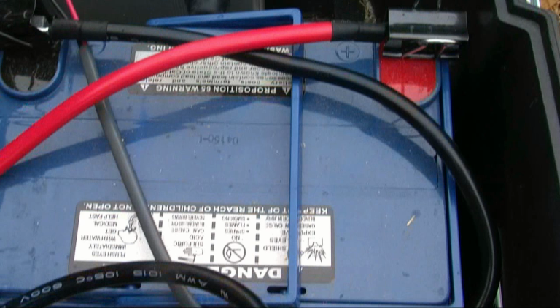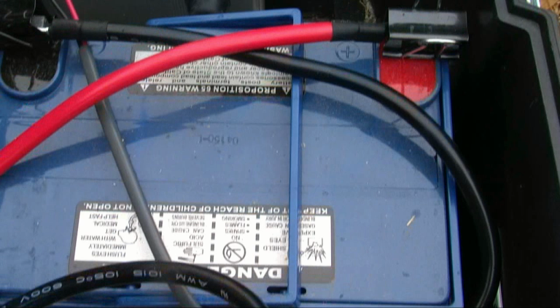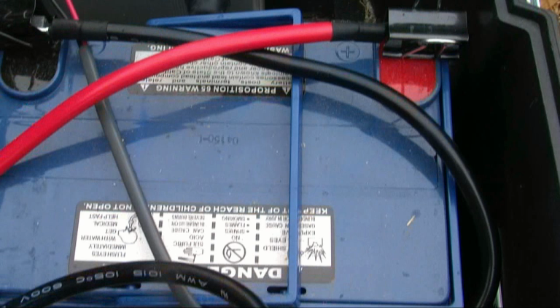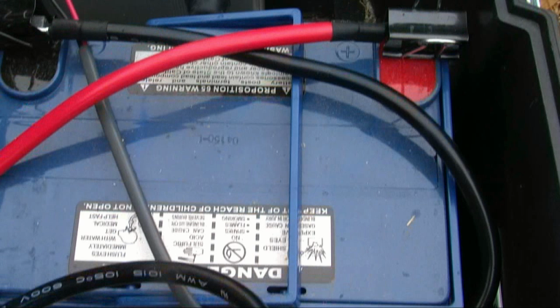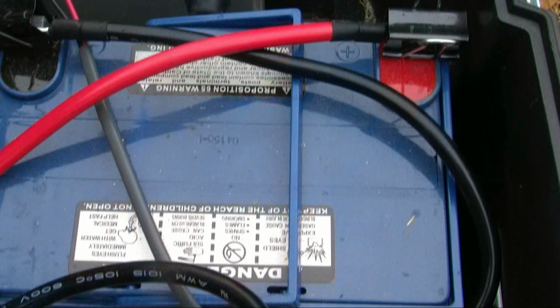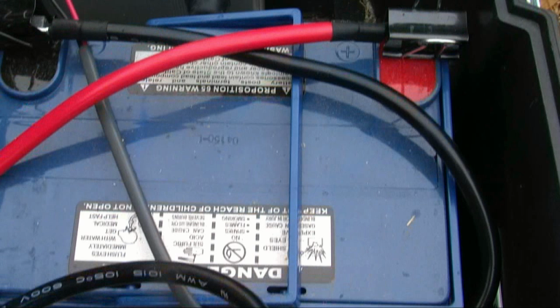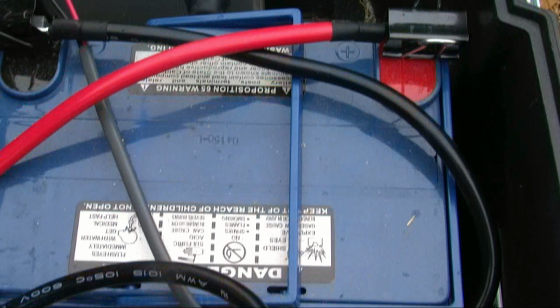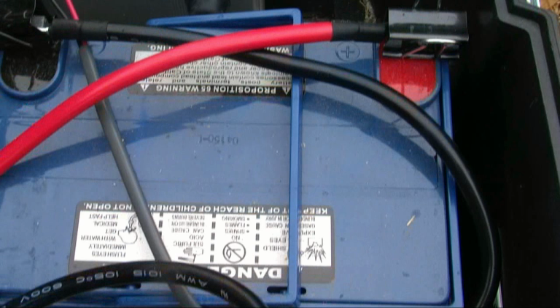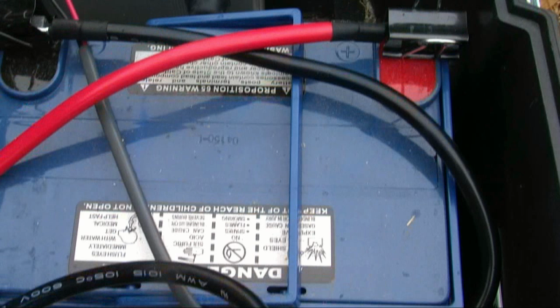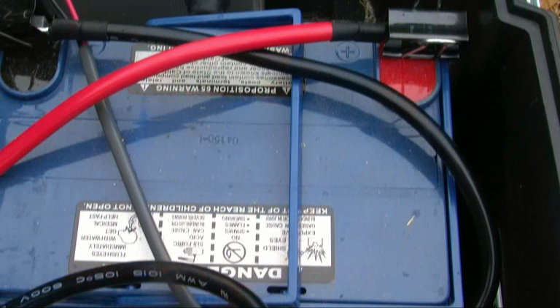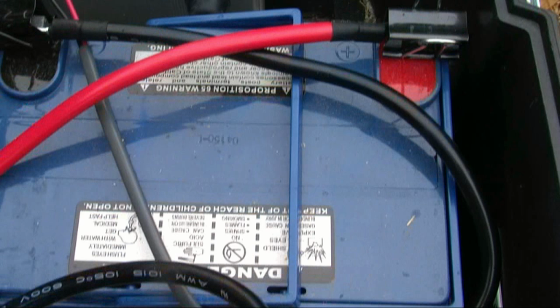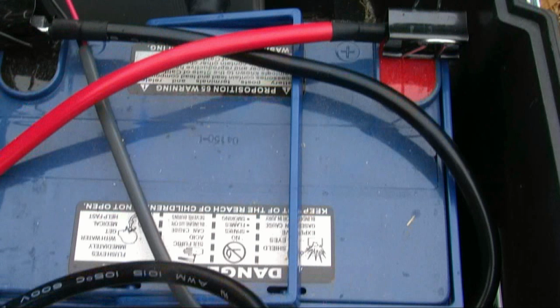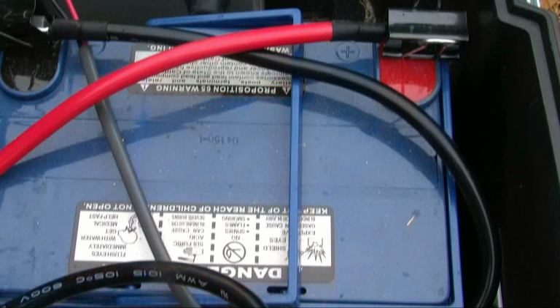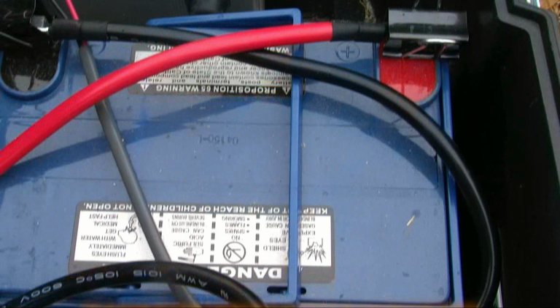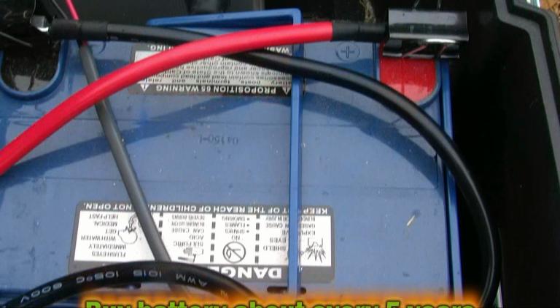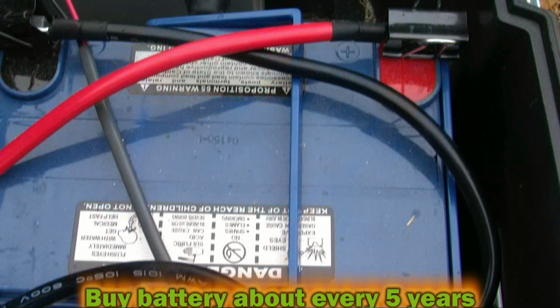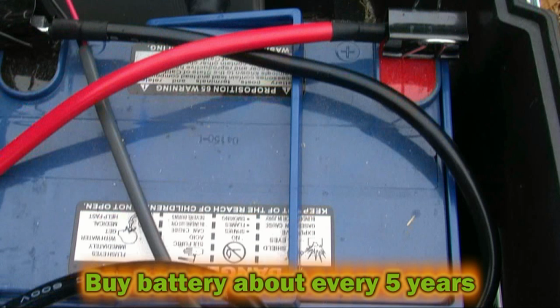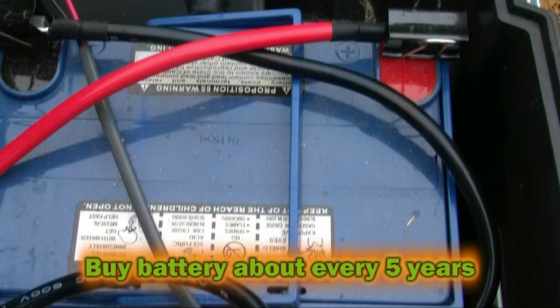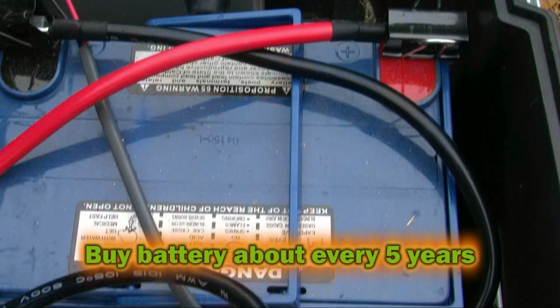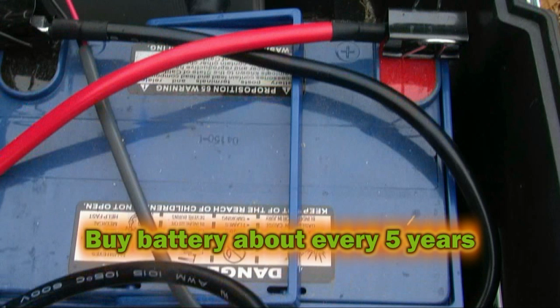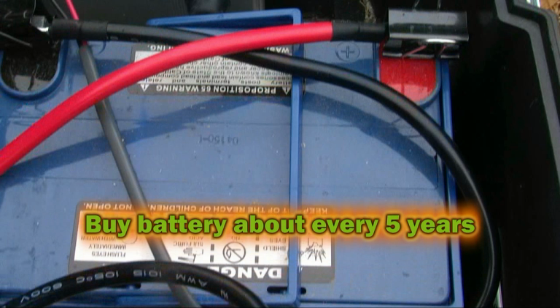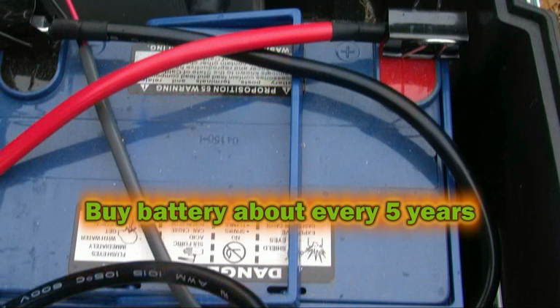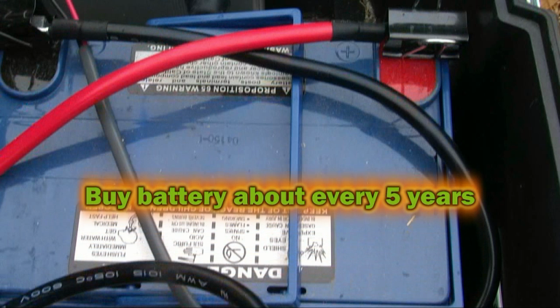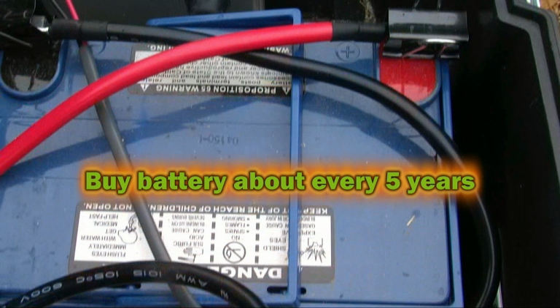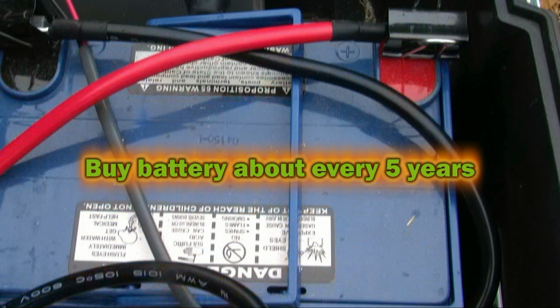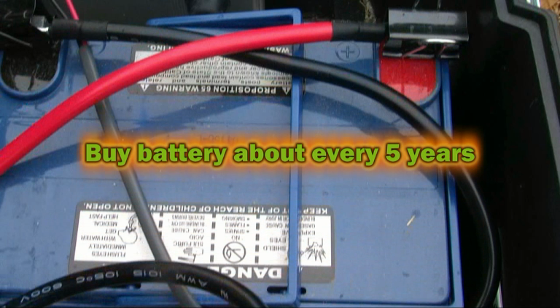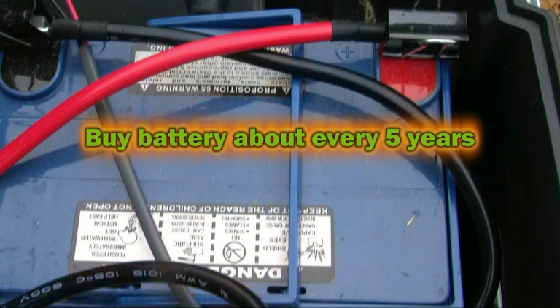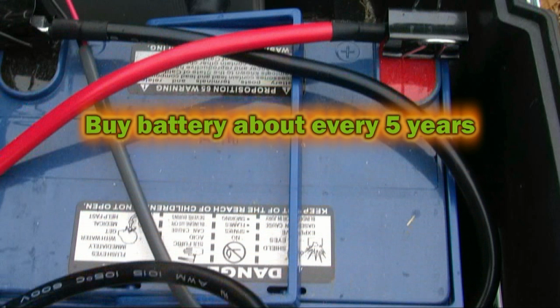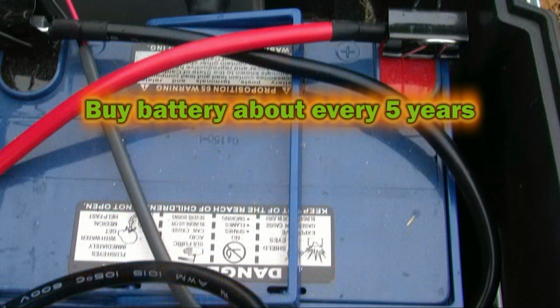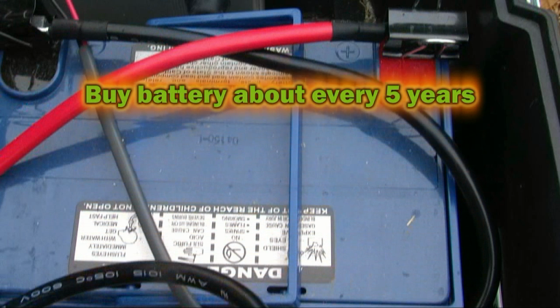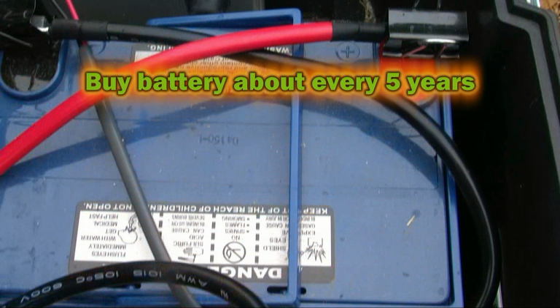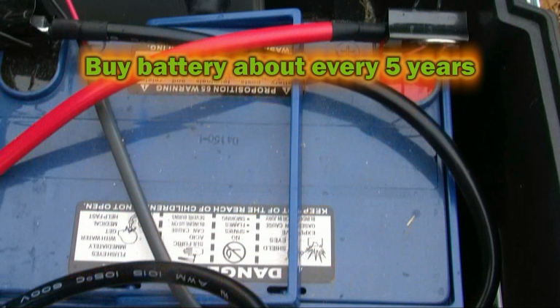The disadvantage is the battery. You still have to buy batteries every five years or so as they charge down from use.